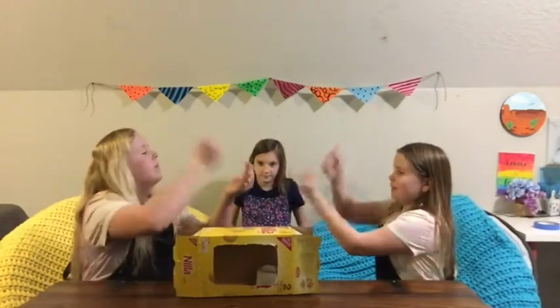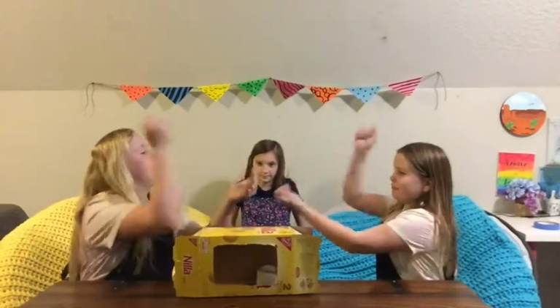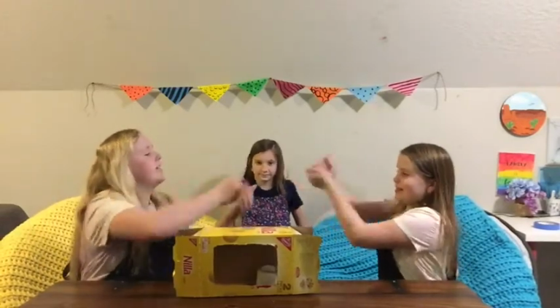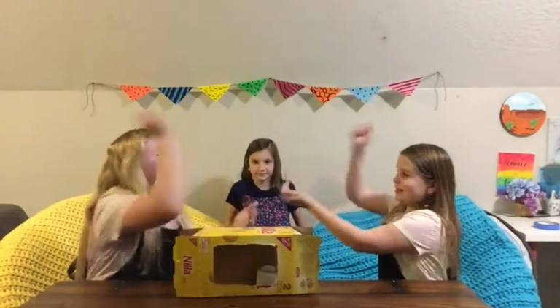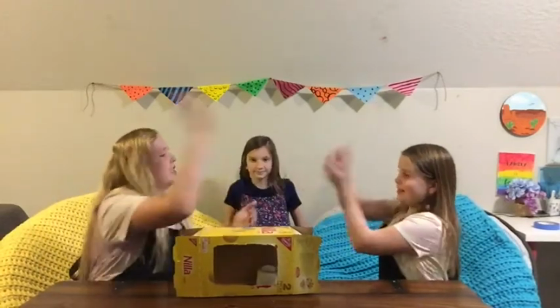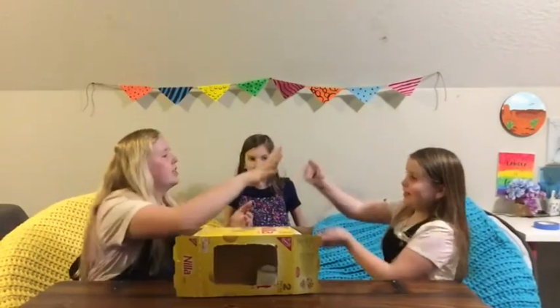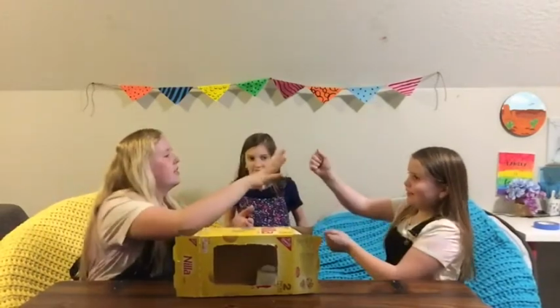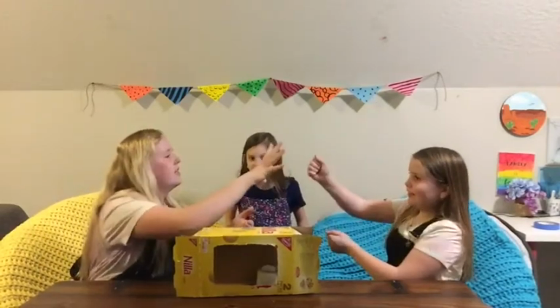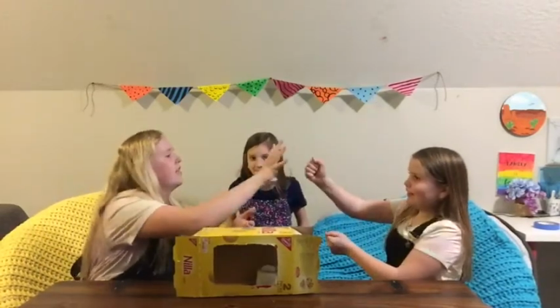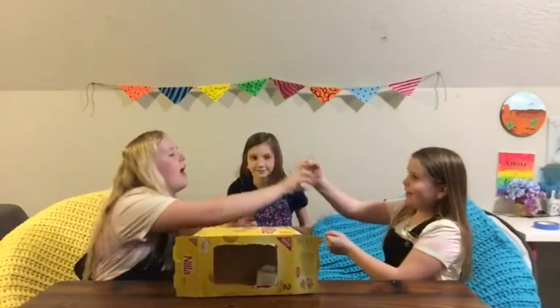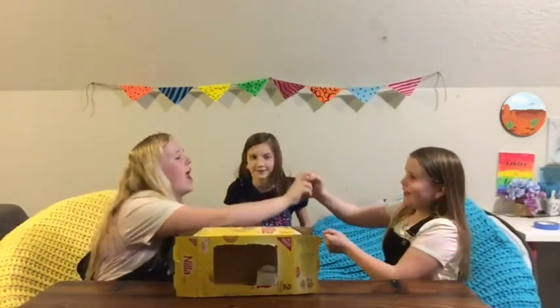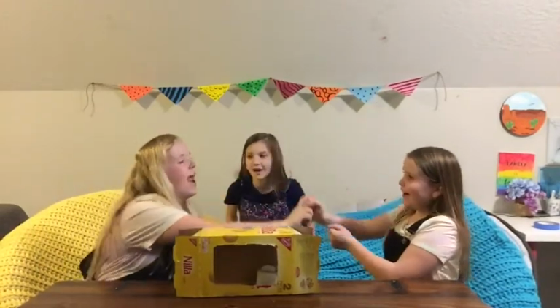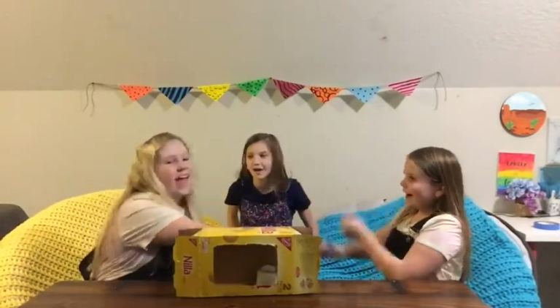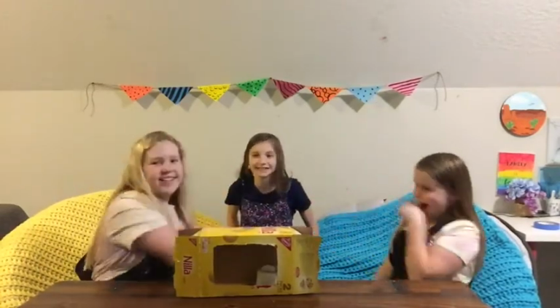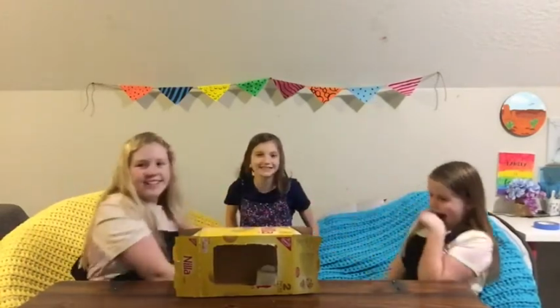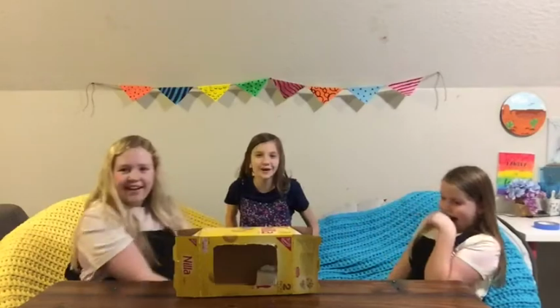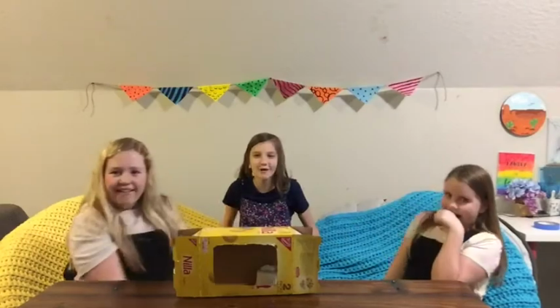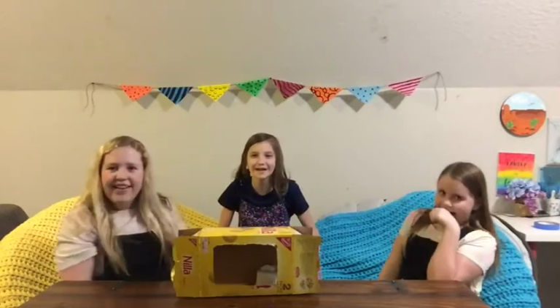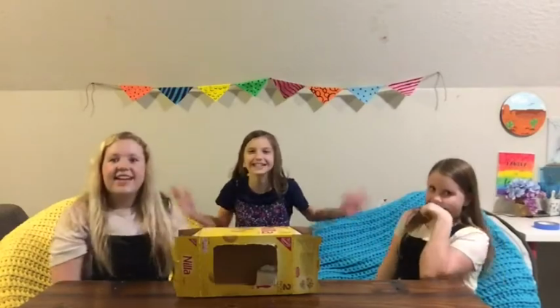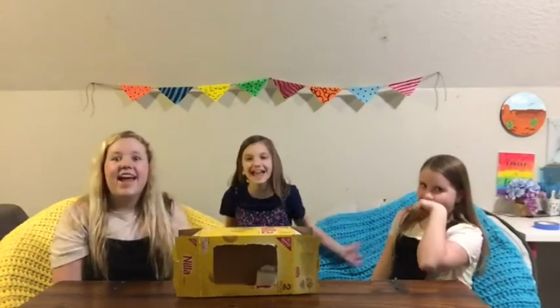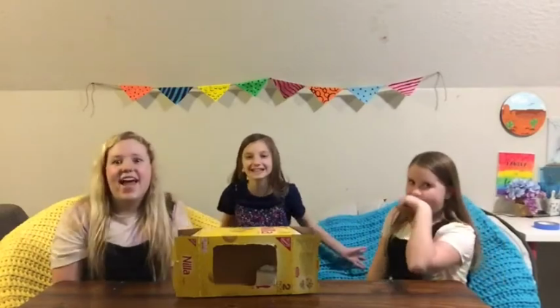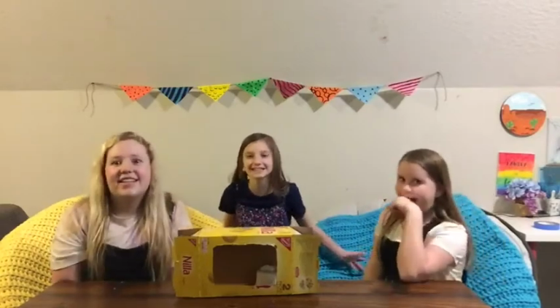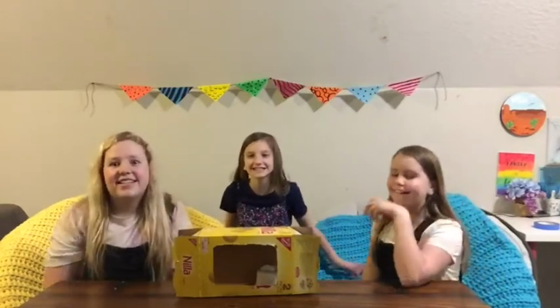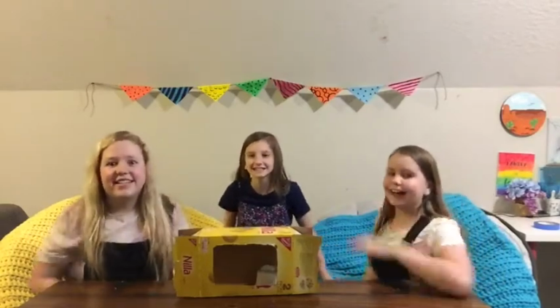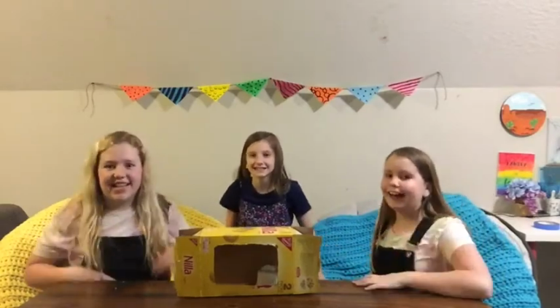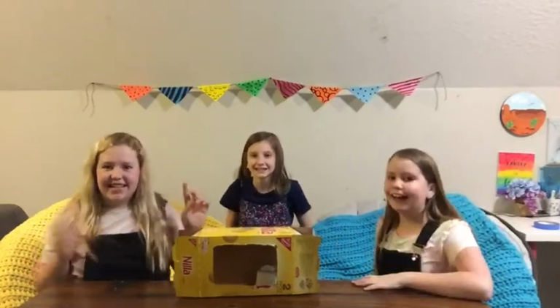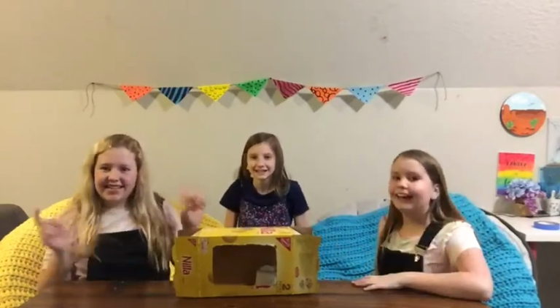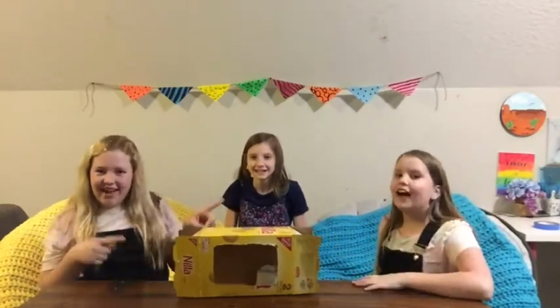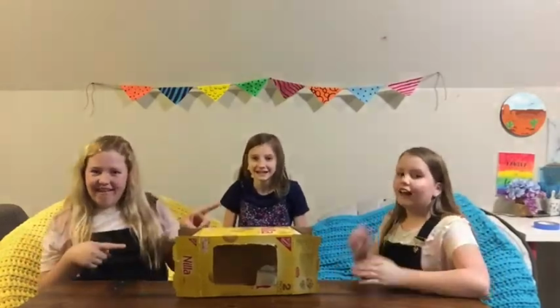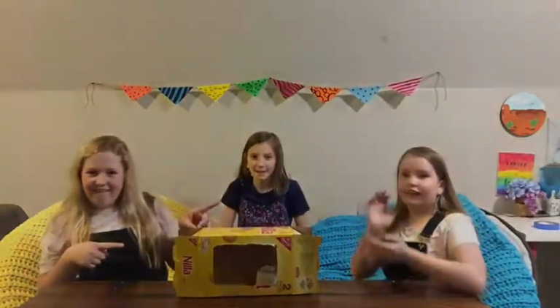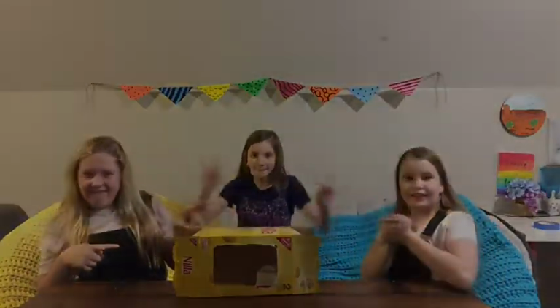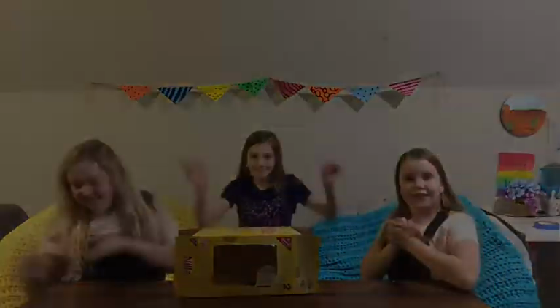Rock, paper, scissors, shoot! Andy's going next! Okay! Let's go!